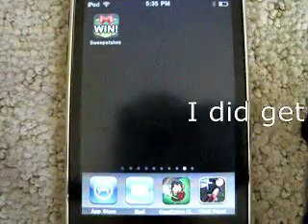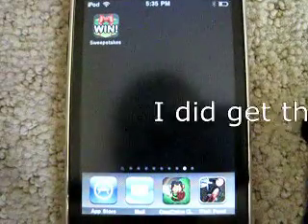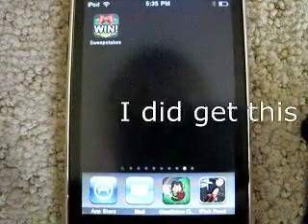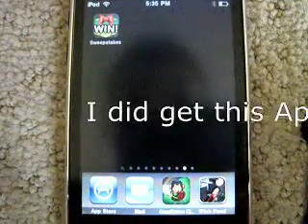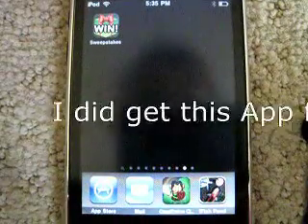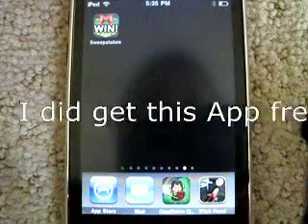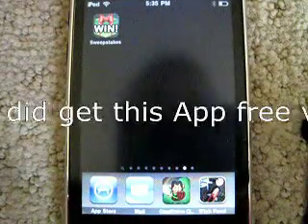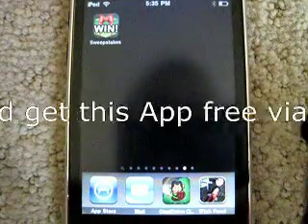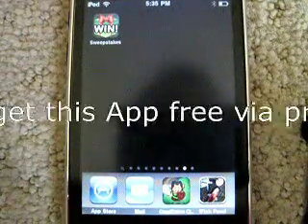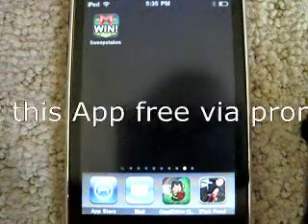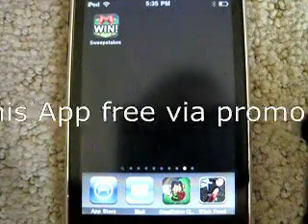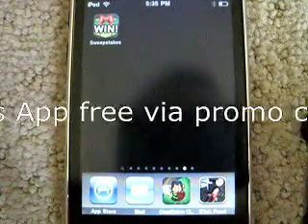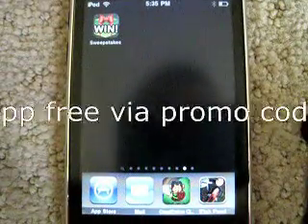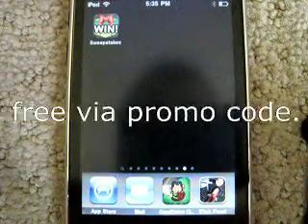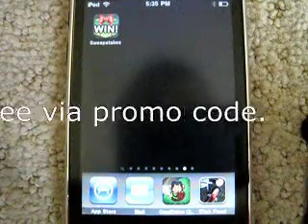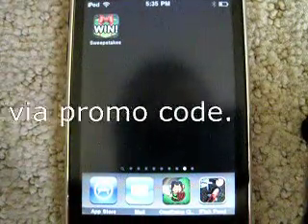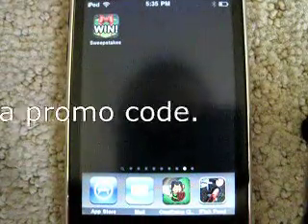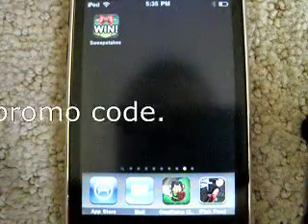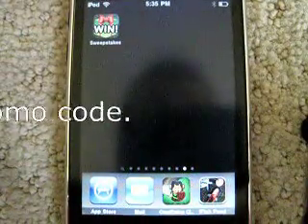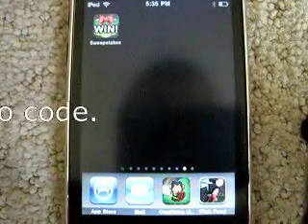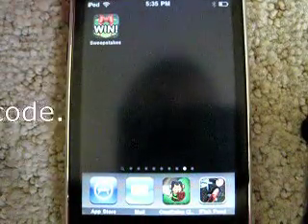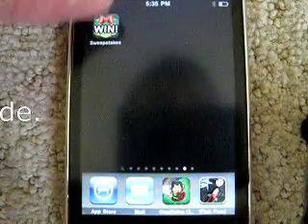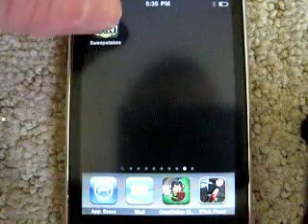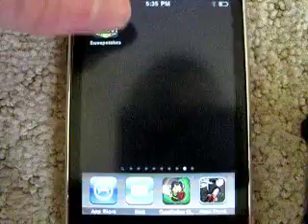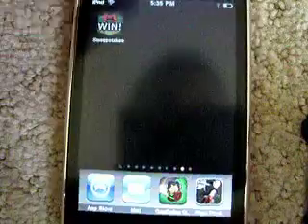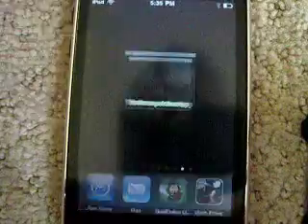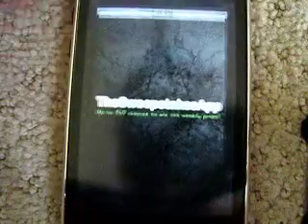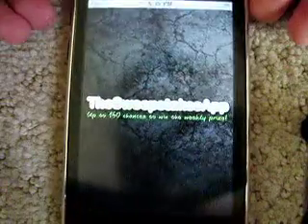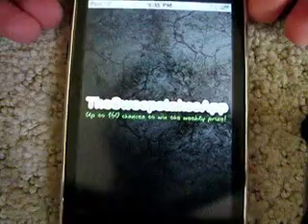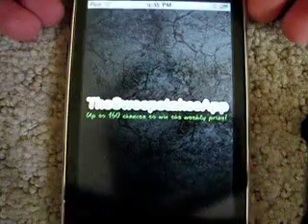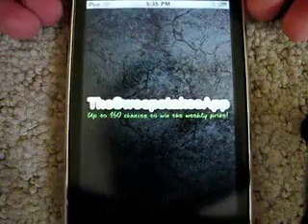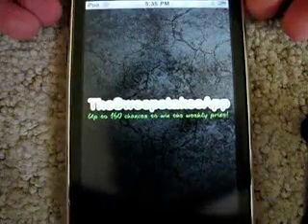Hey guys, what's up? Welcome back to iTrash App Reviewers. Today I have a quick app review on the Sweepstakes app for the iPhone and iPod Touch.